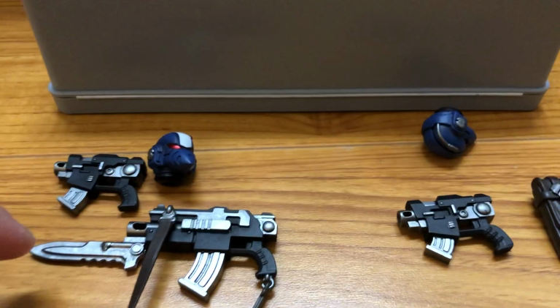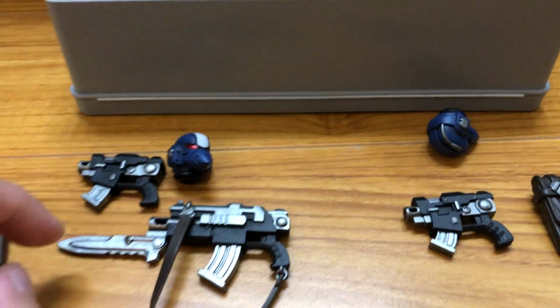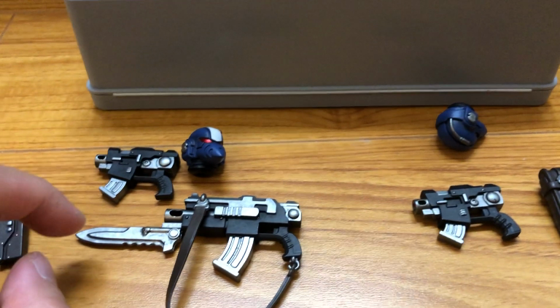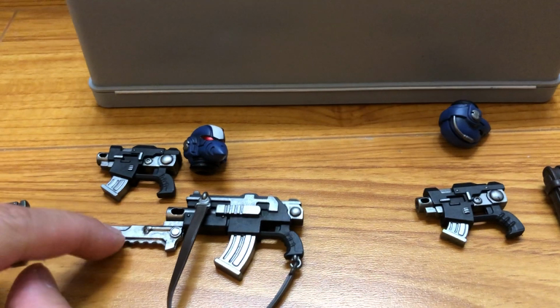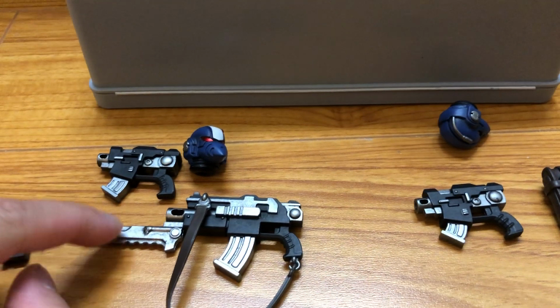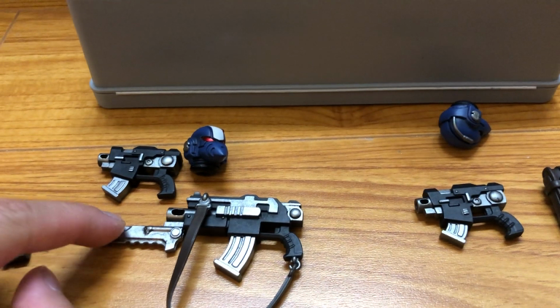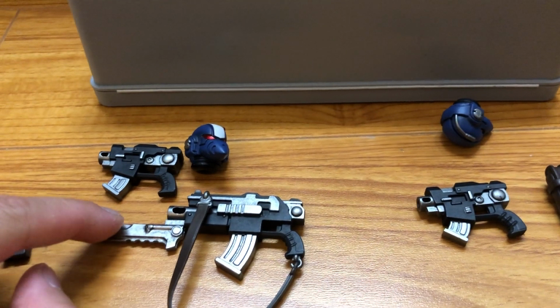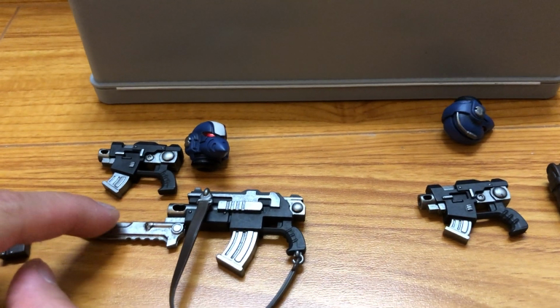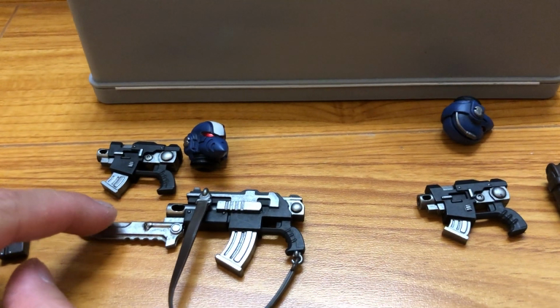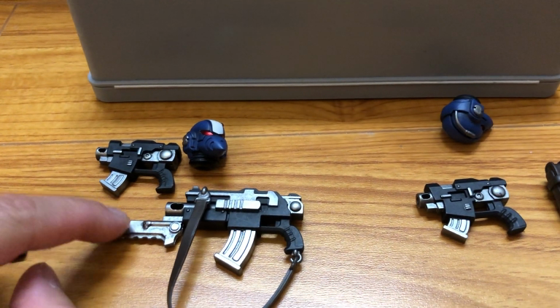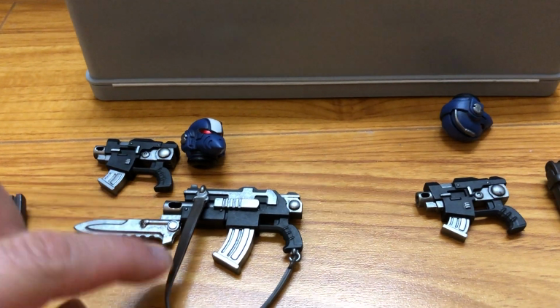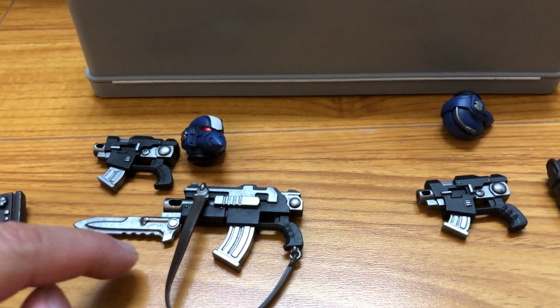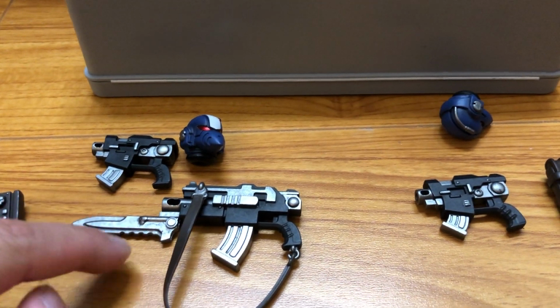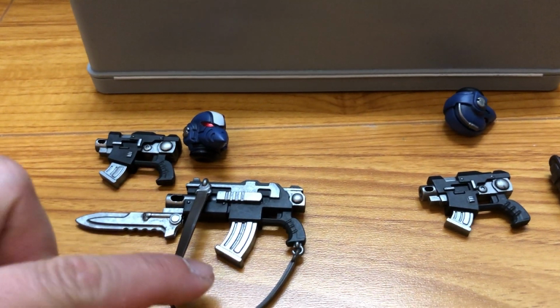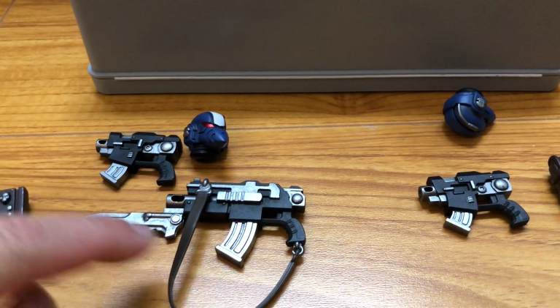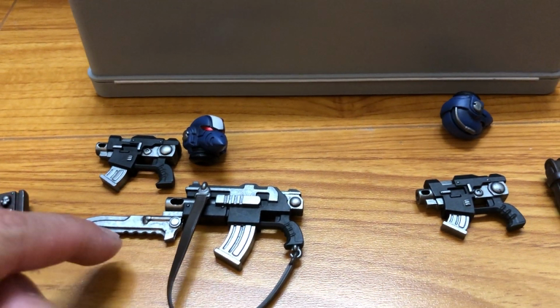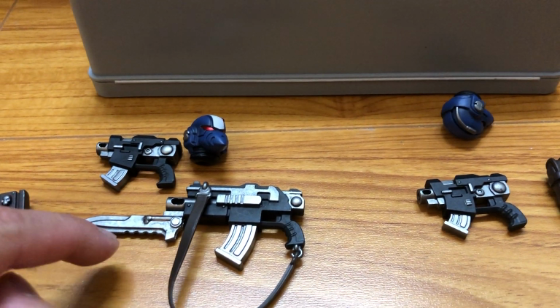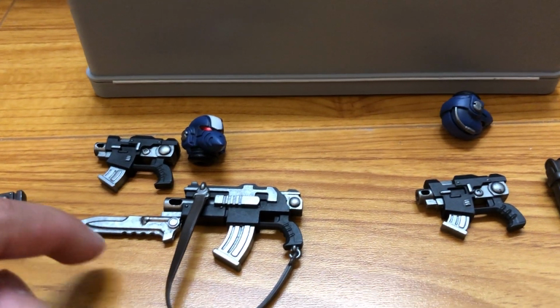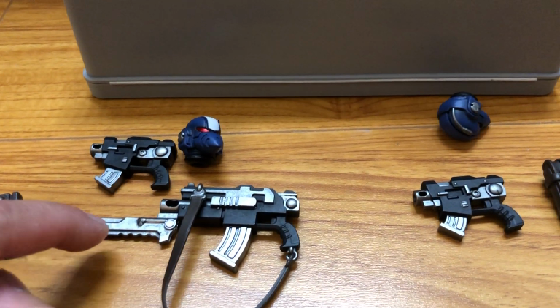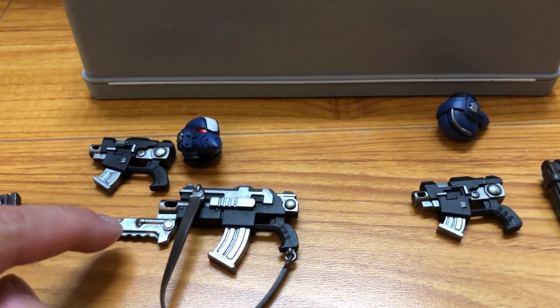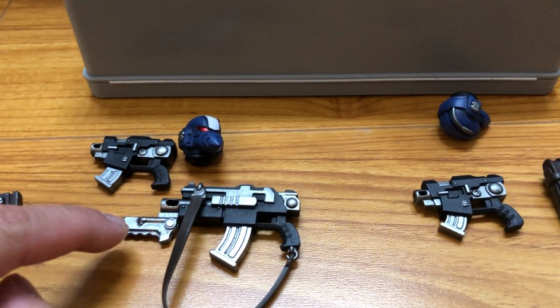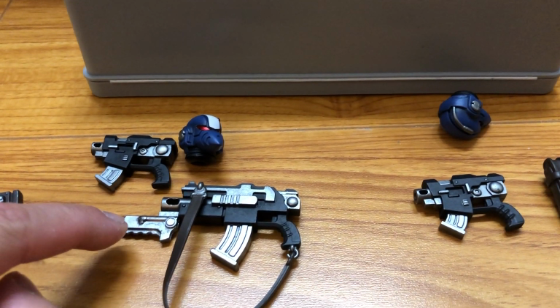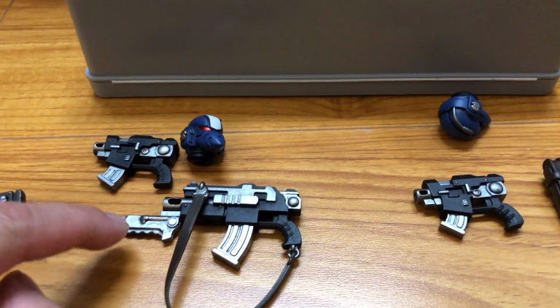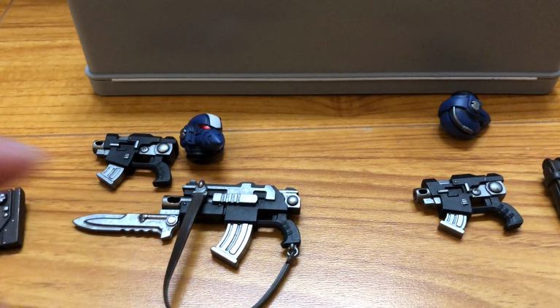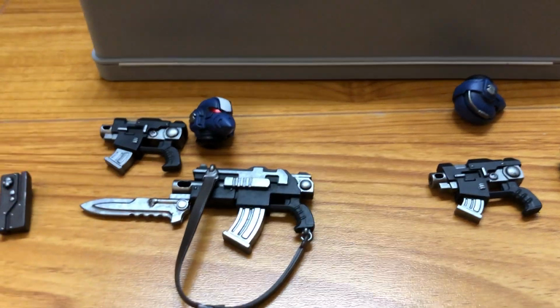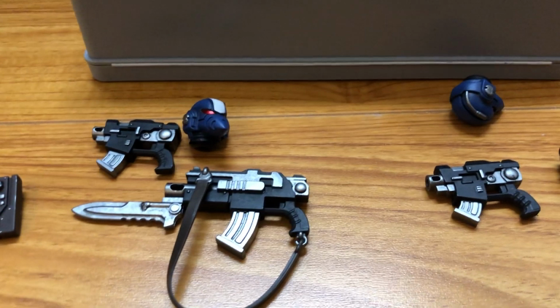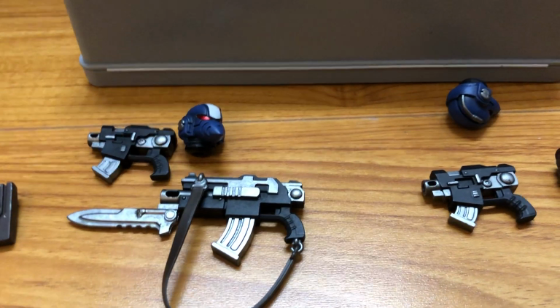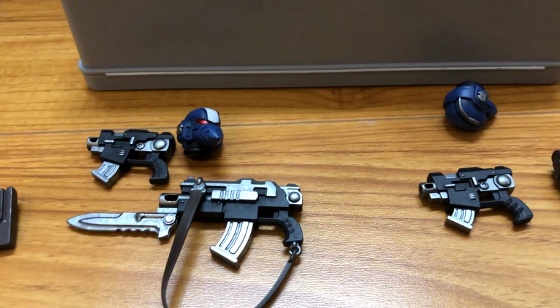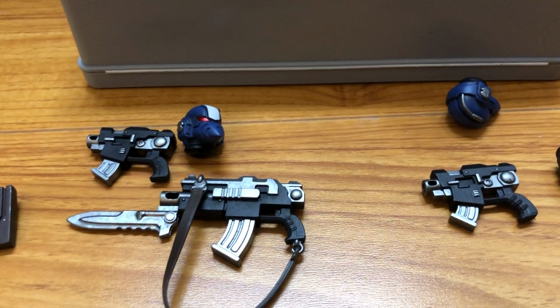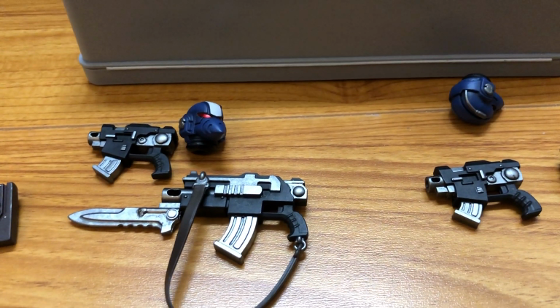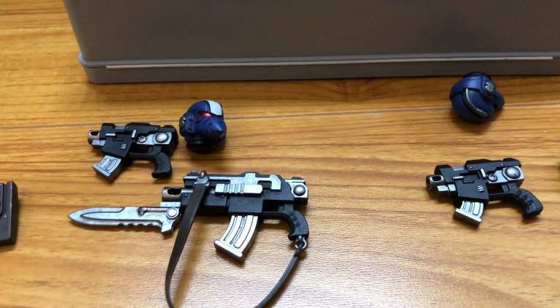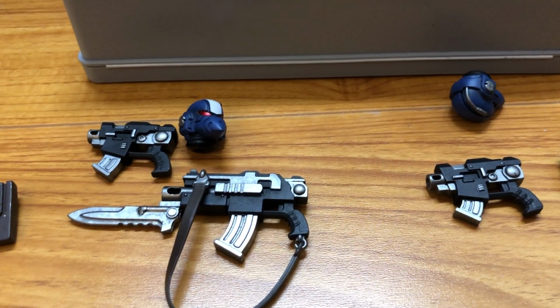Unlike the Sons of Horus, the magazines and the bayonets are very tight, so I don't think they're removable.